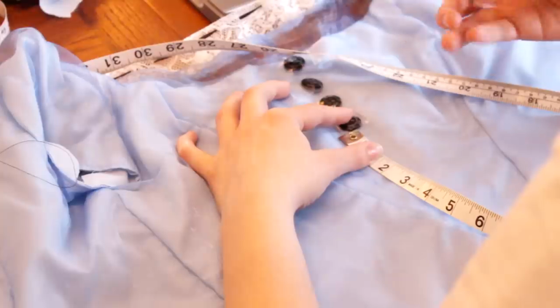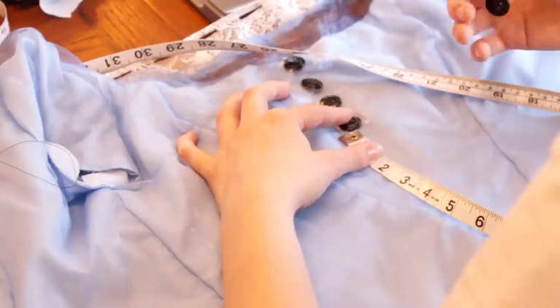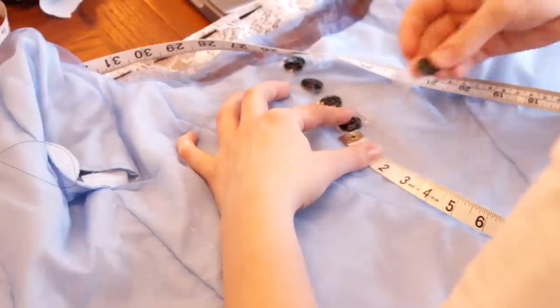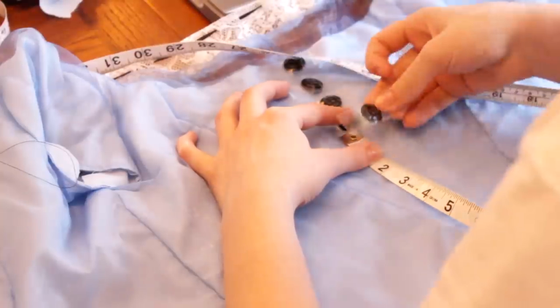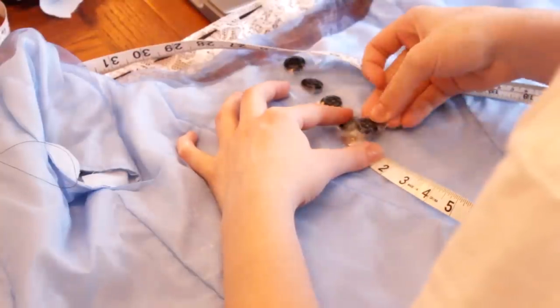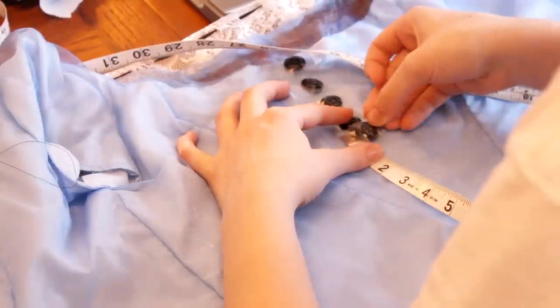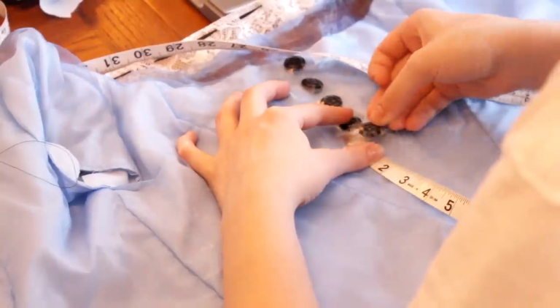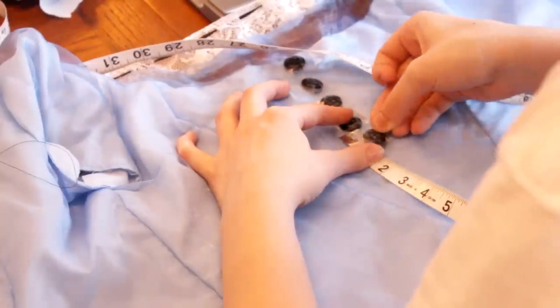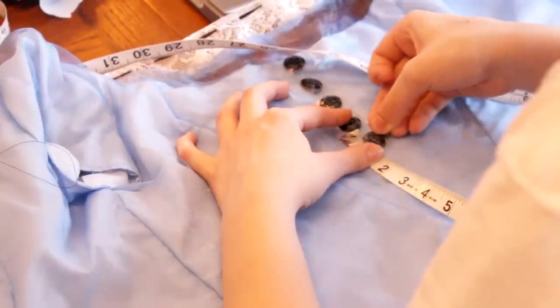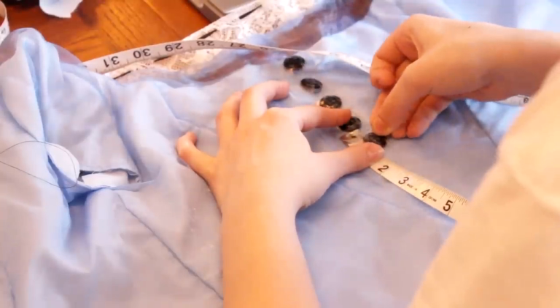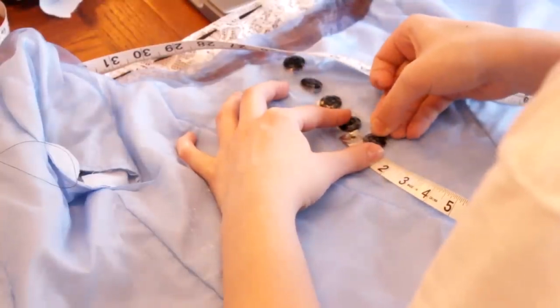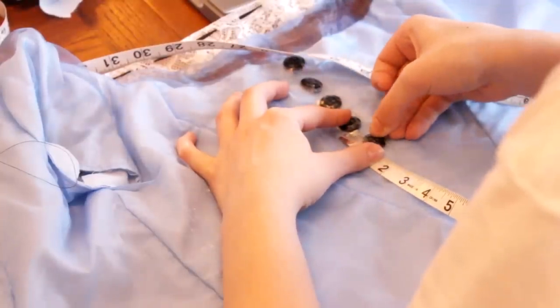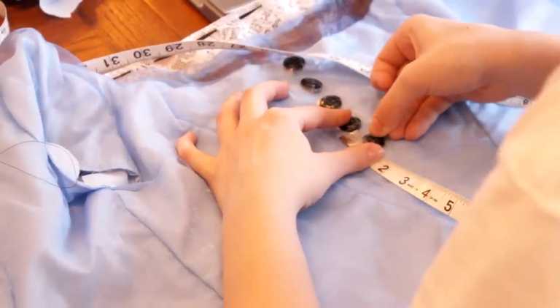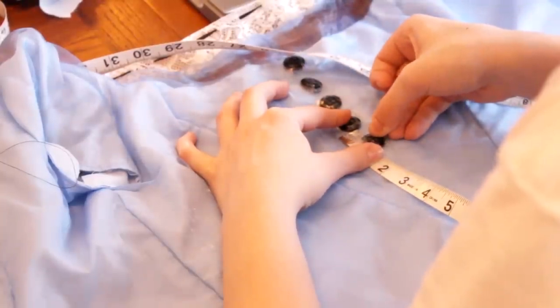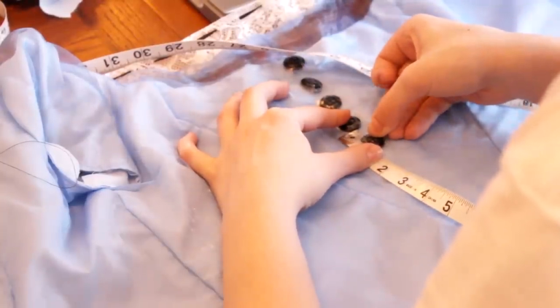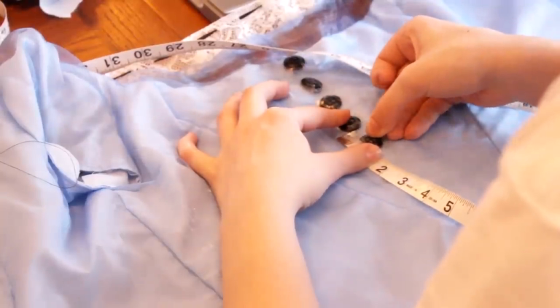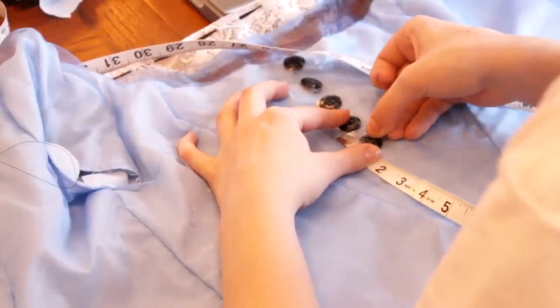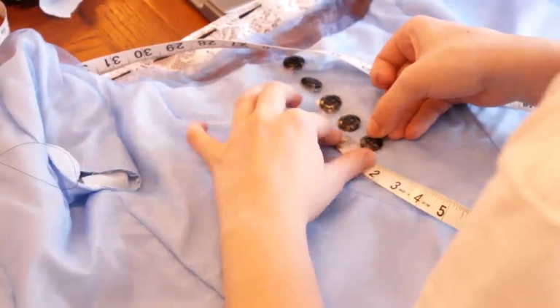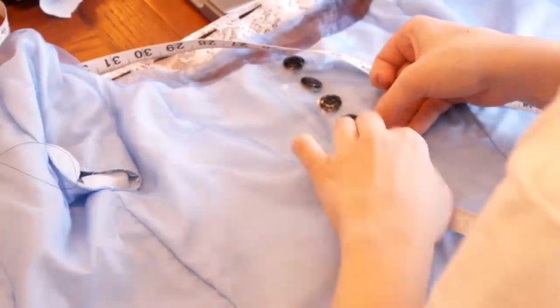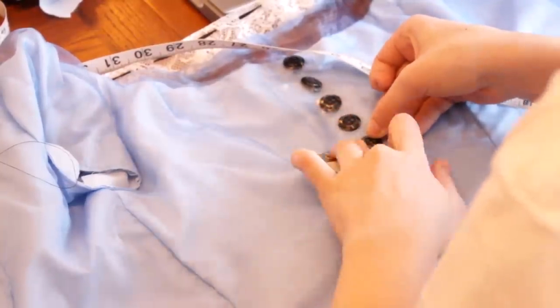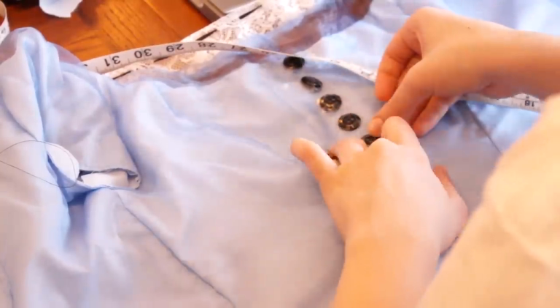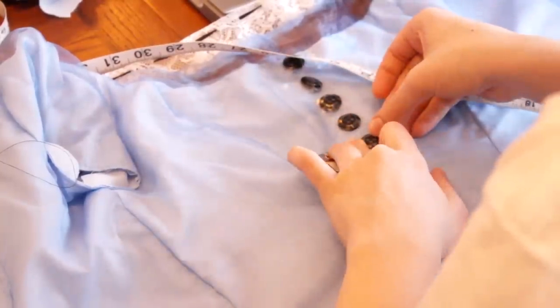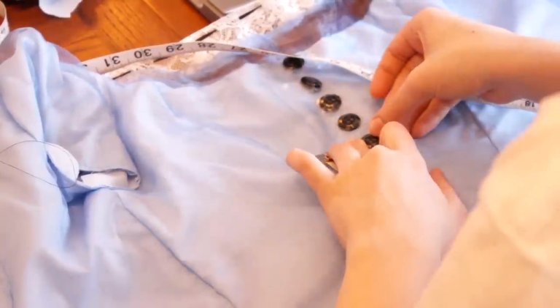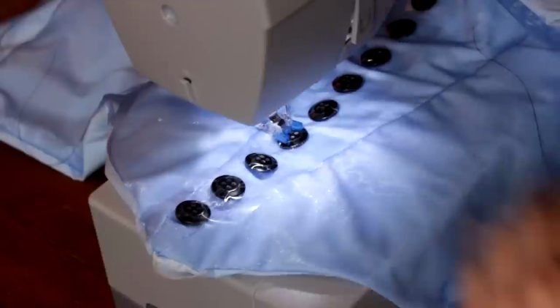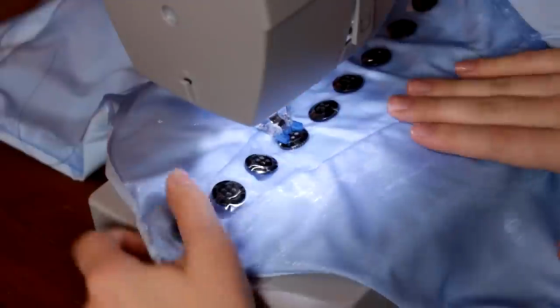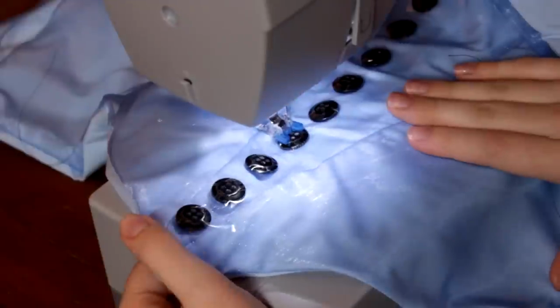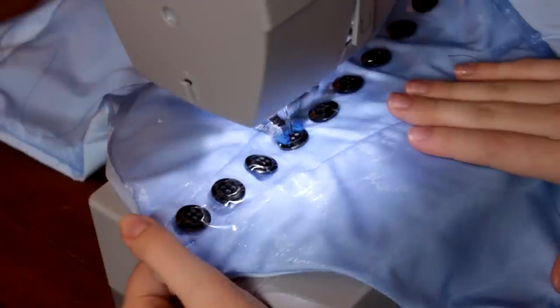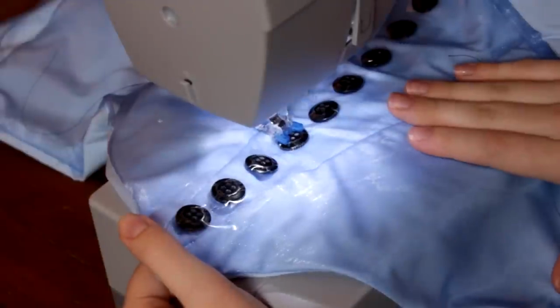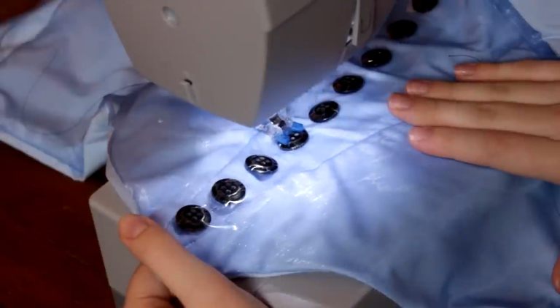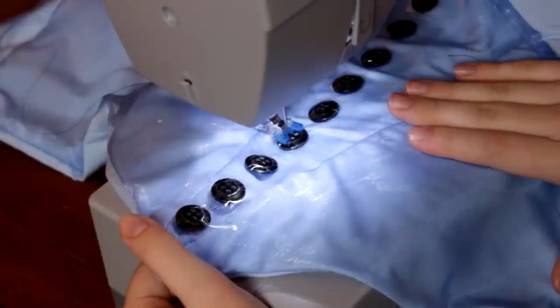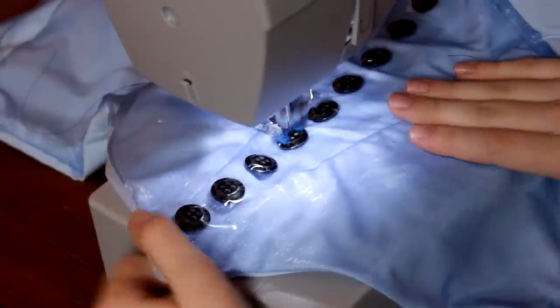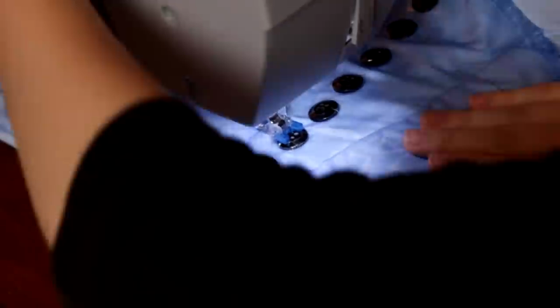To attach the buttons, I measured where to put them and then taped them down with regular scotch tape. Then I used a button foot to sew them on.